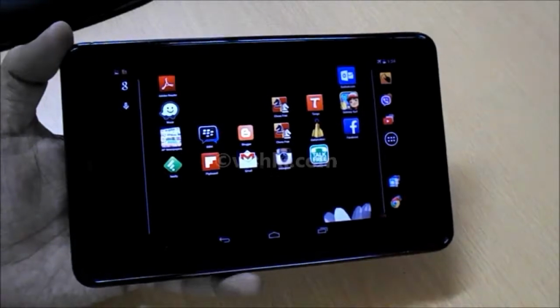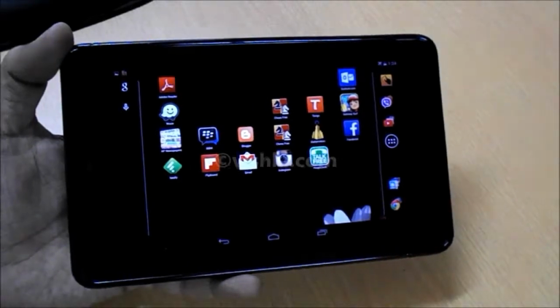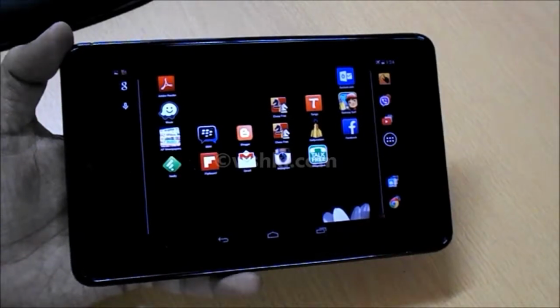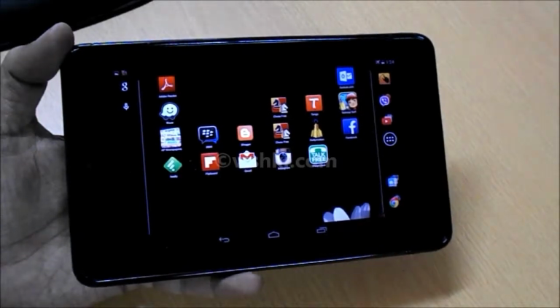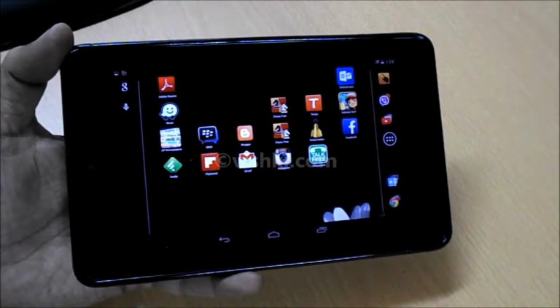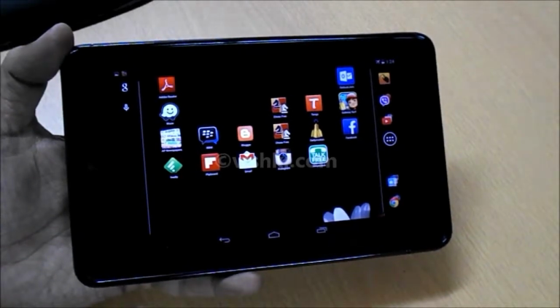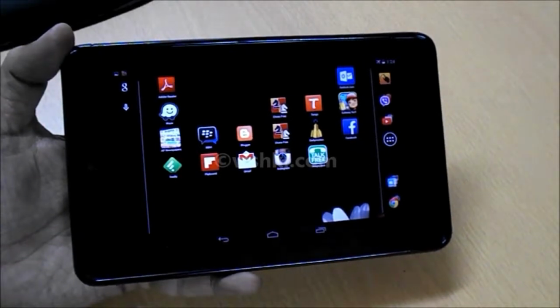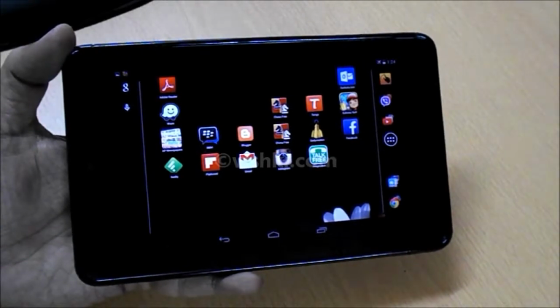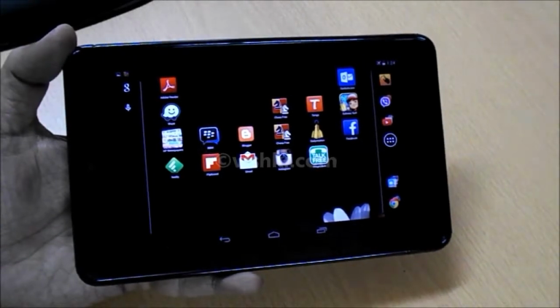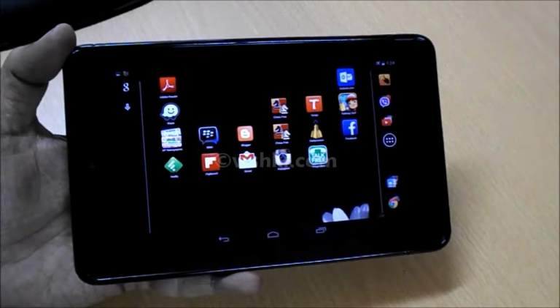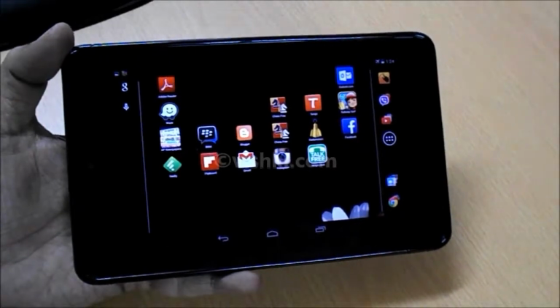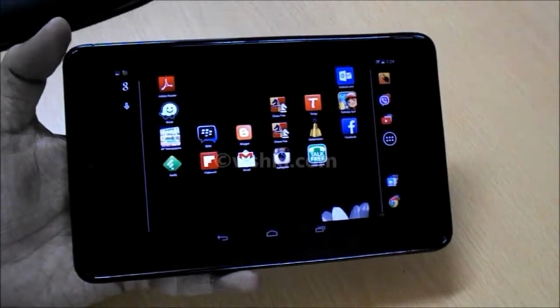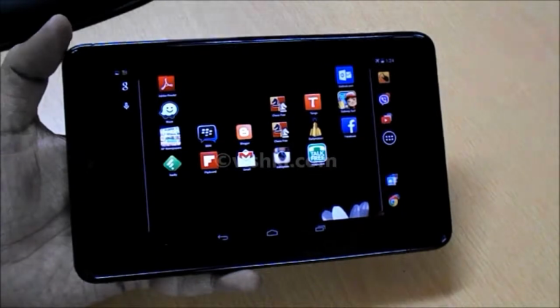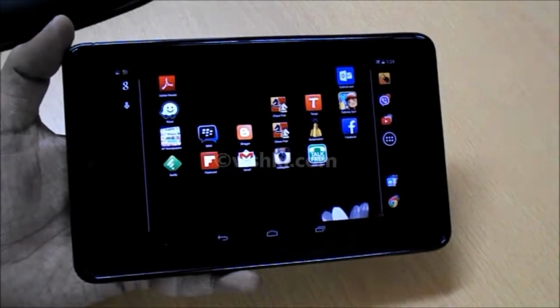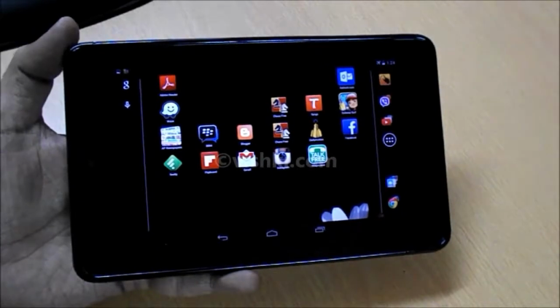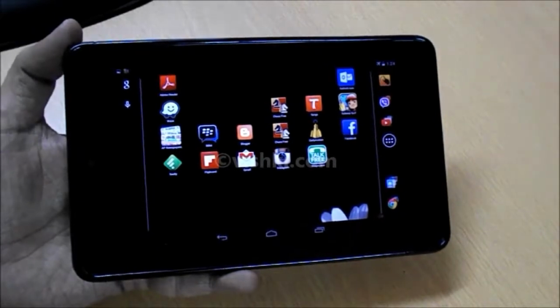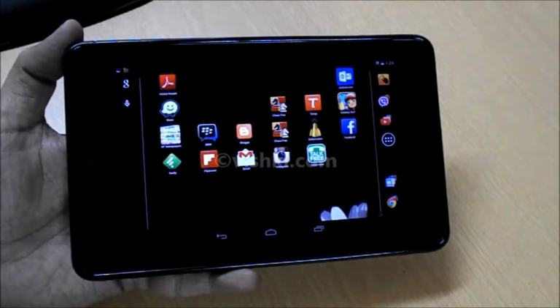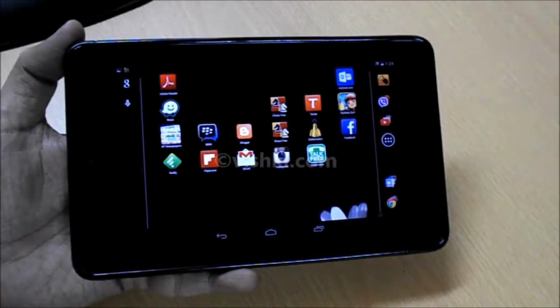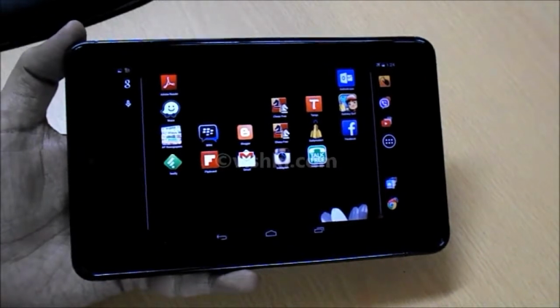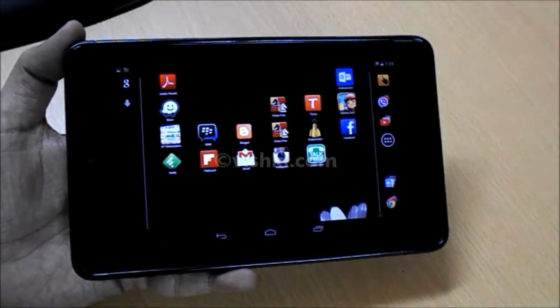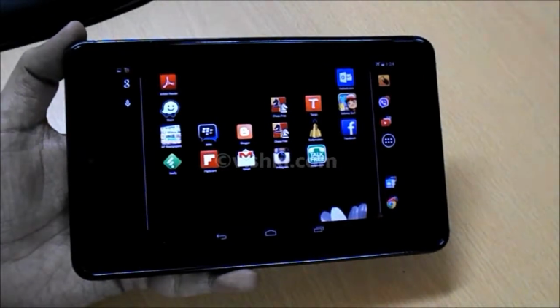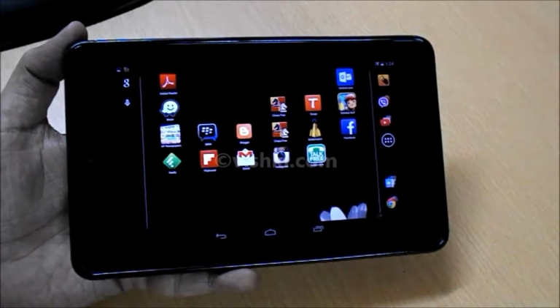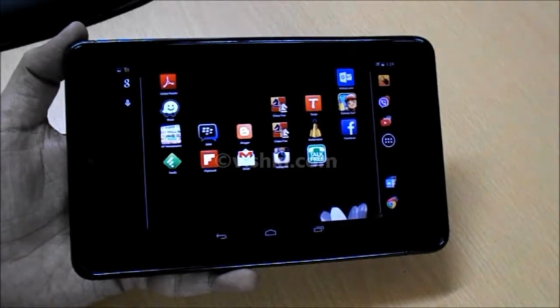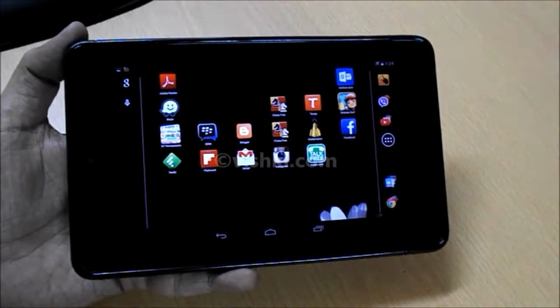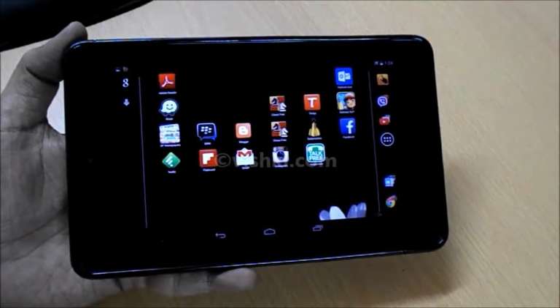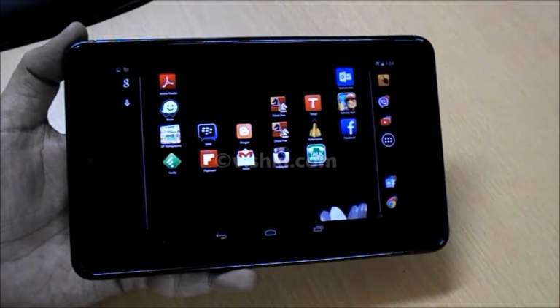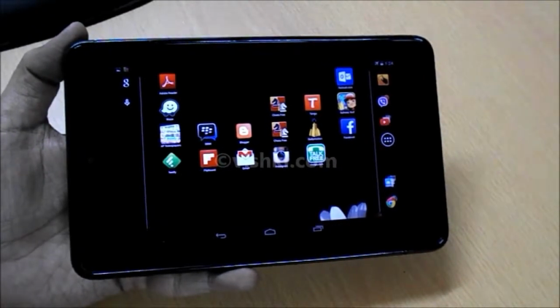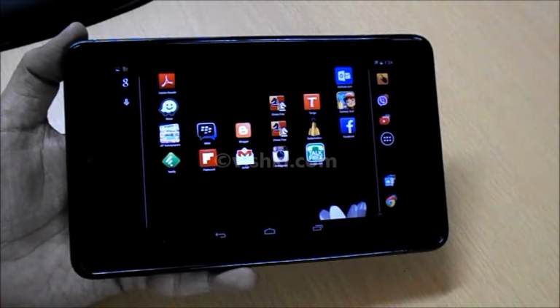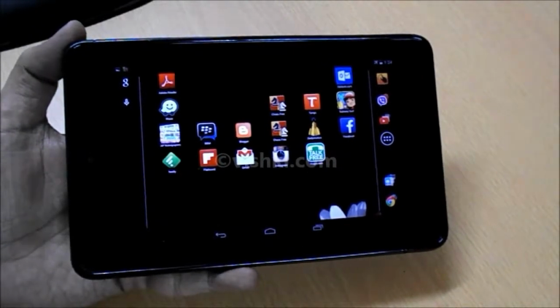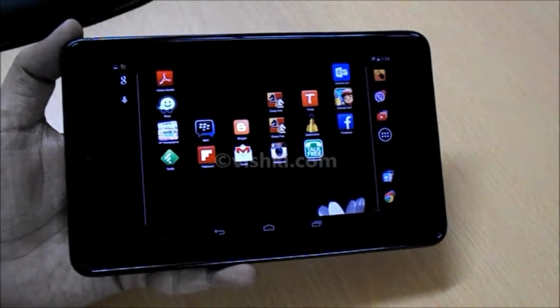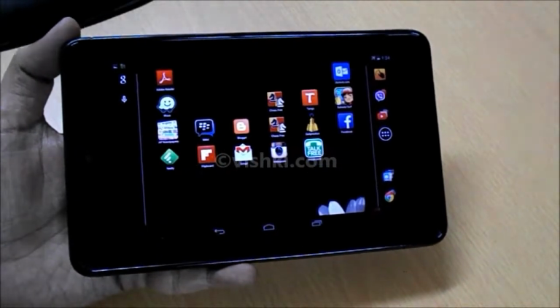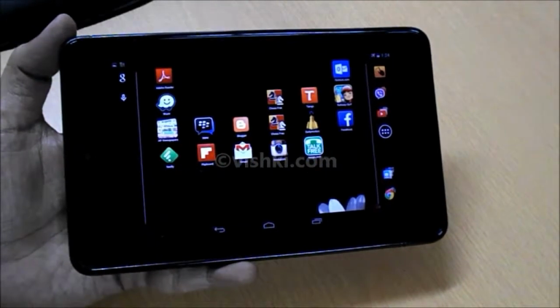How to take a screenshot on Nexus 7. This will hold good for both Nexus 7 2012 as well as 2013.